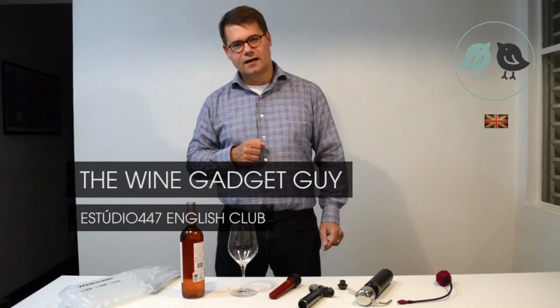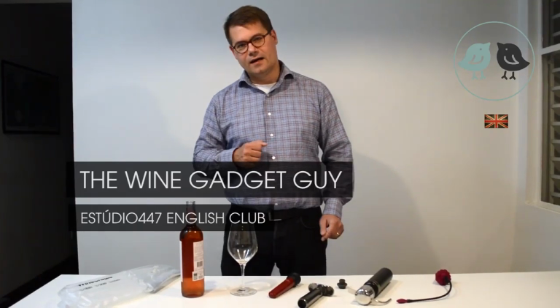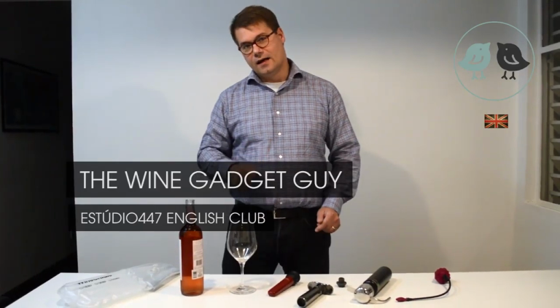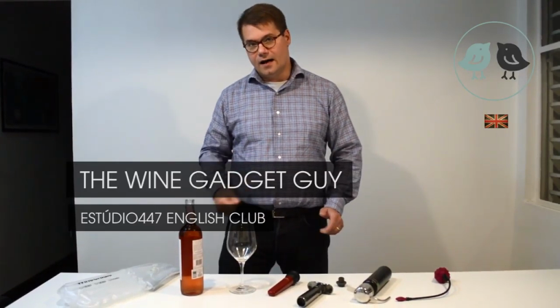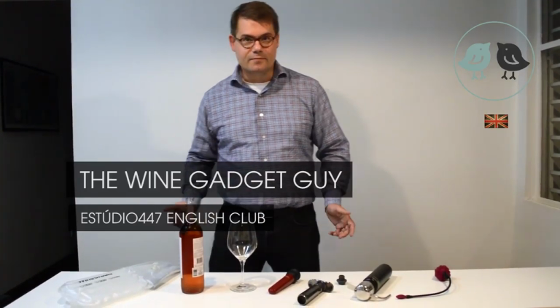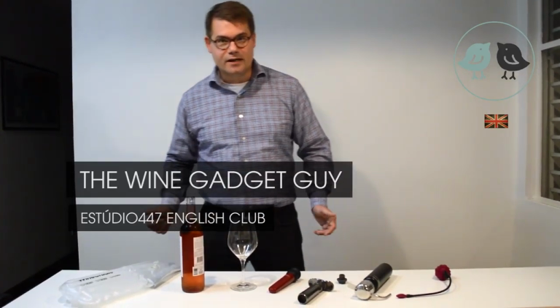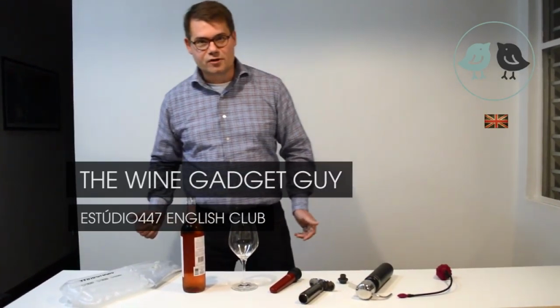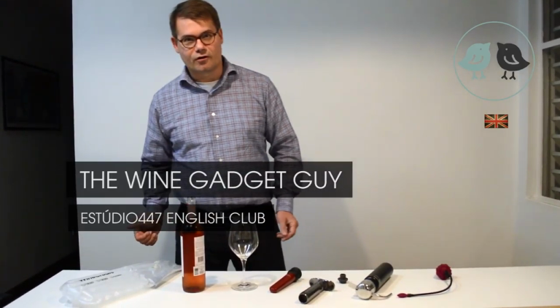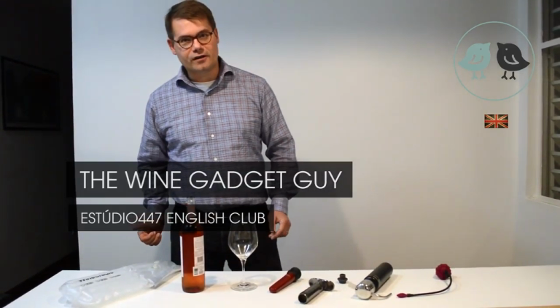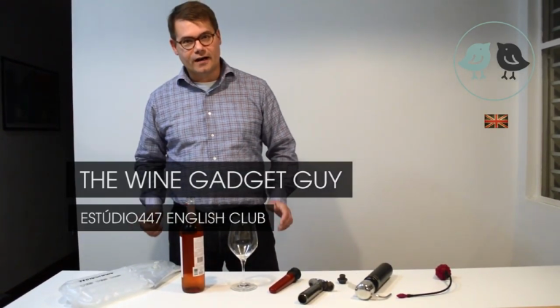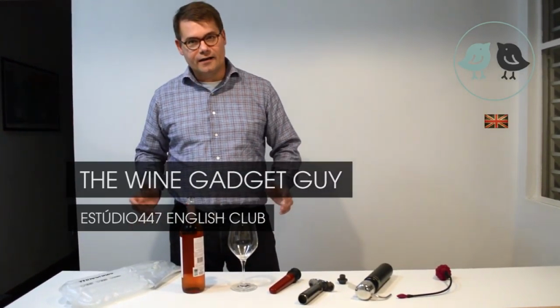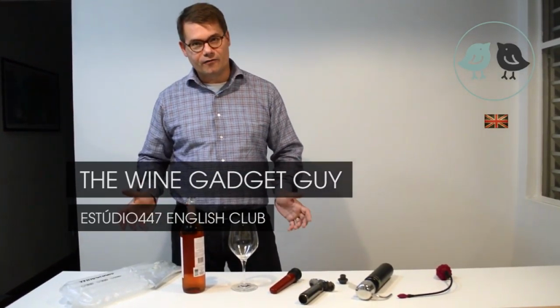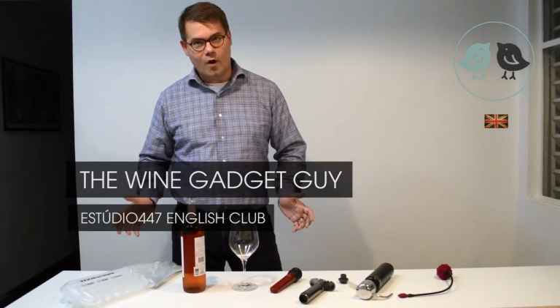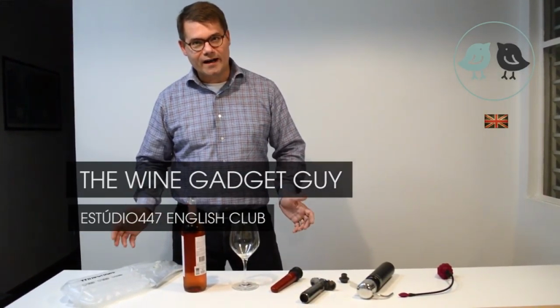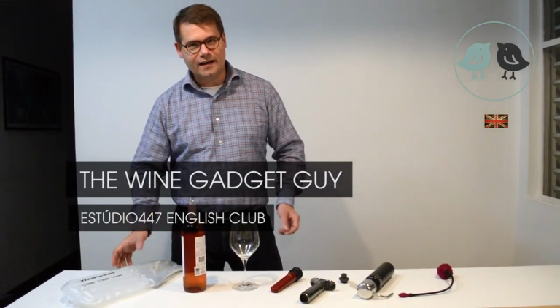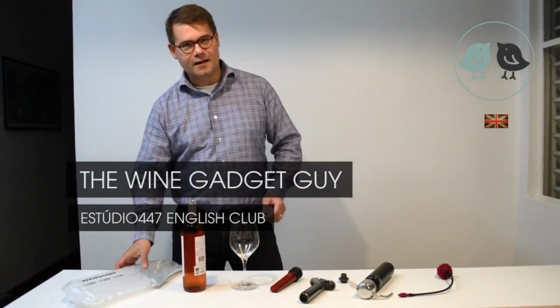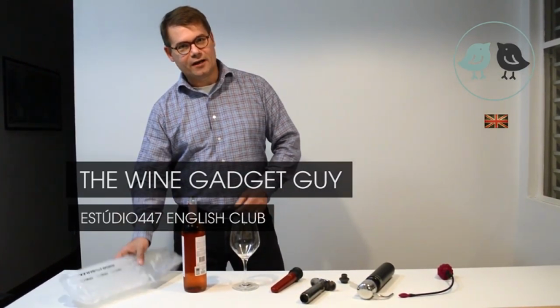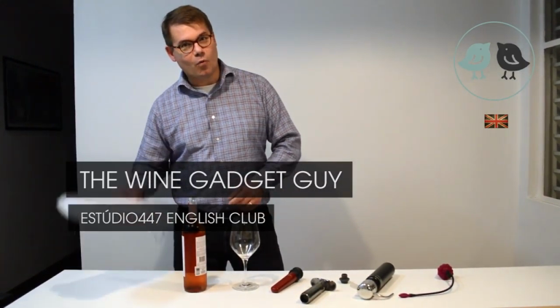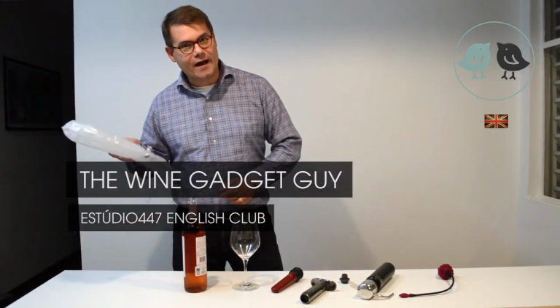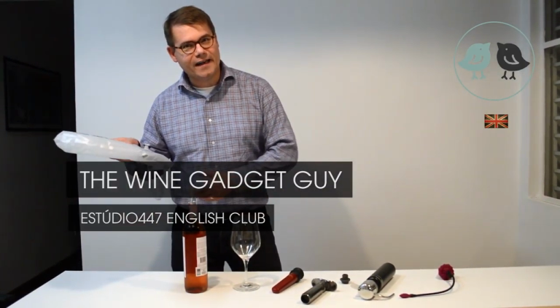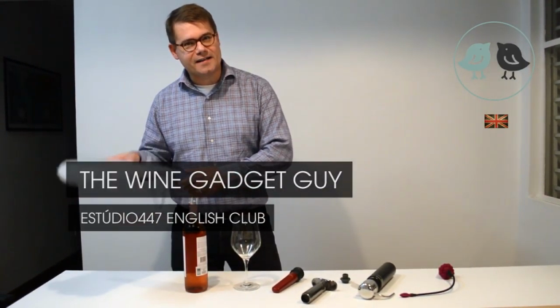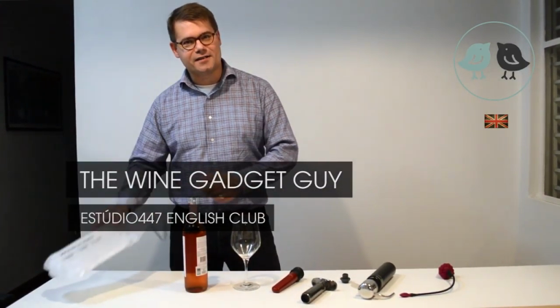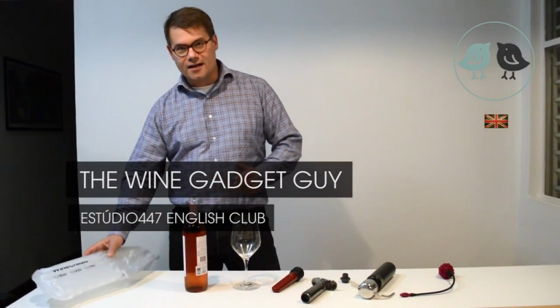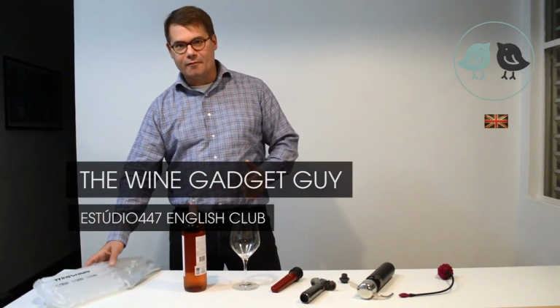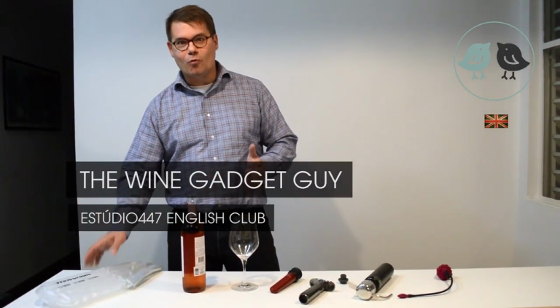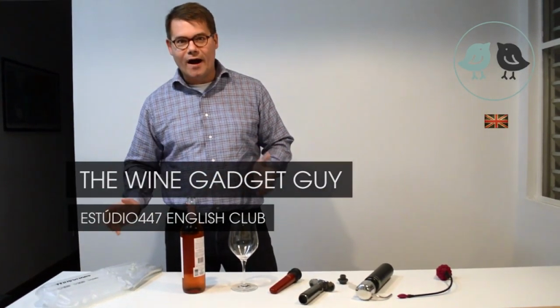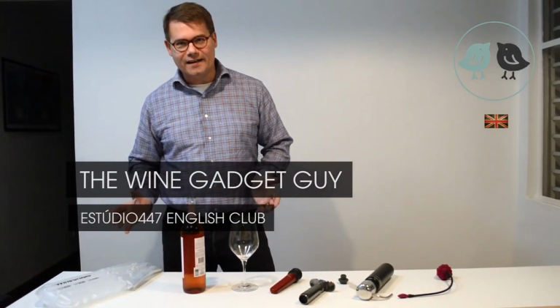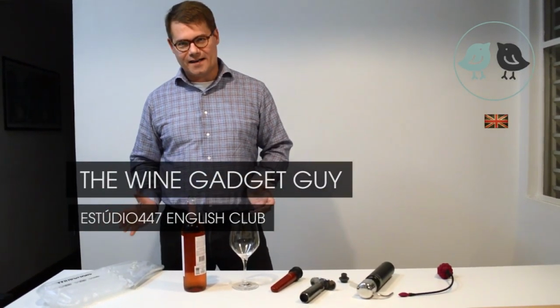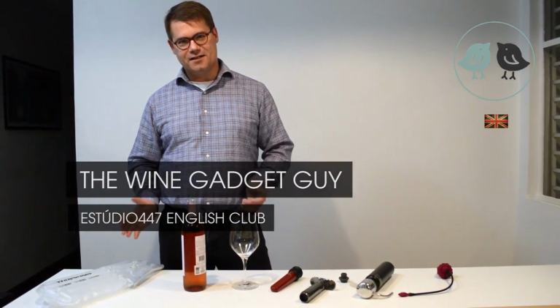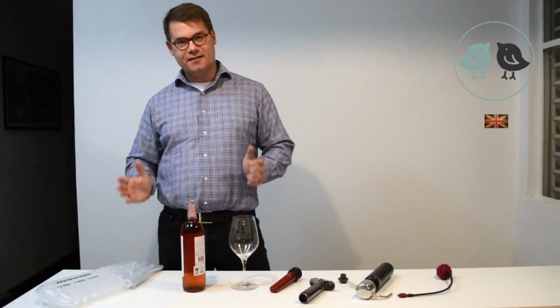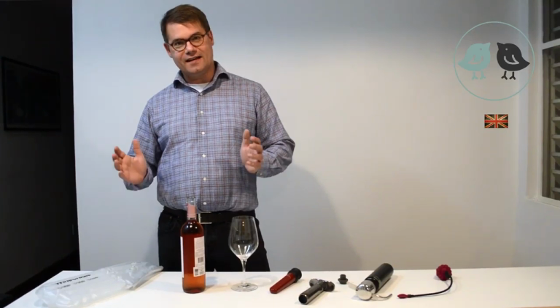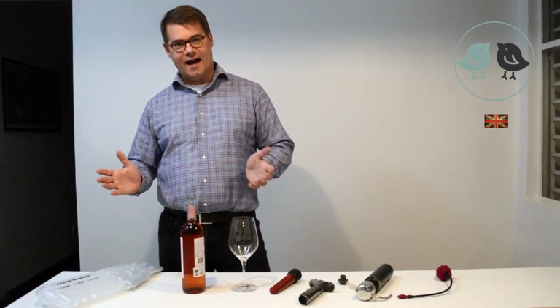Hi, my name is Soren. I love wine. I make wine gadgets. I'm a wine gadget guy.